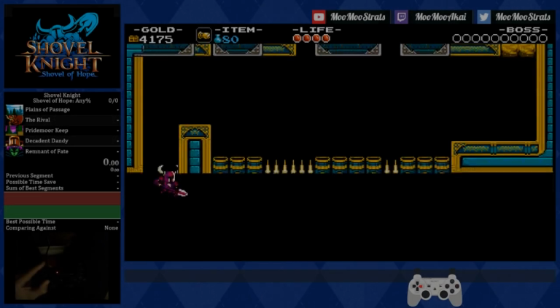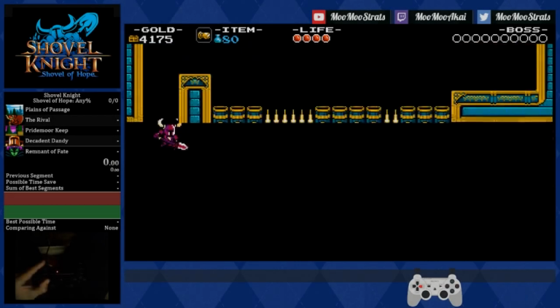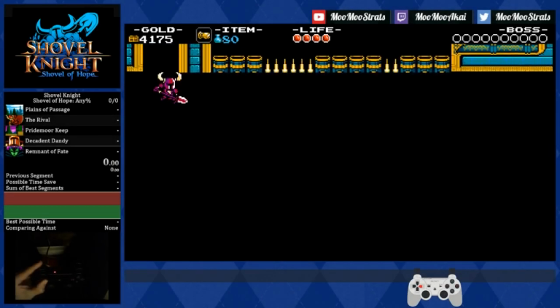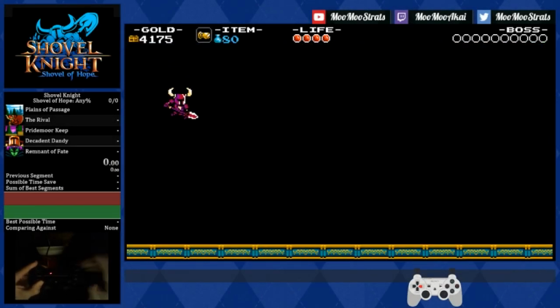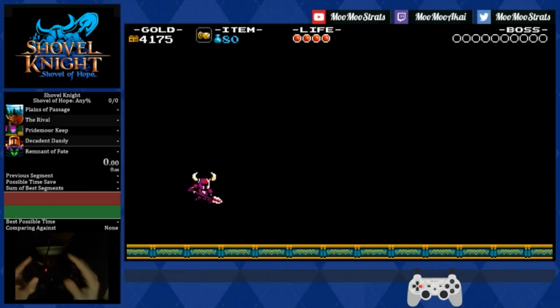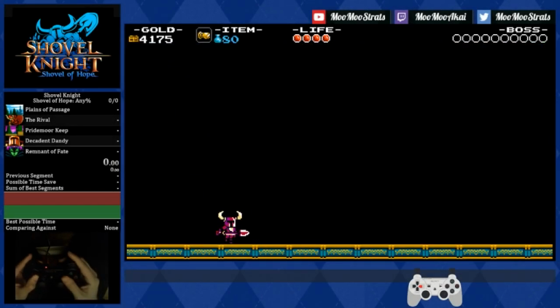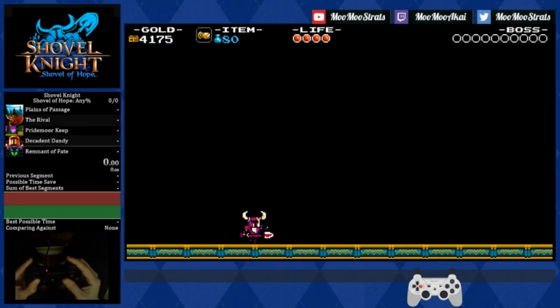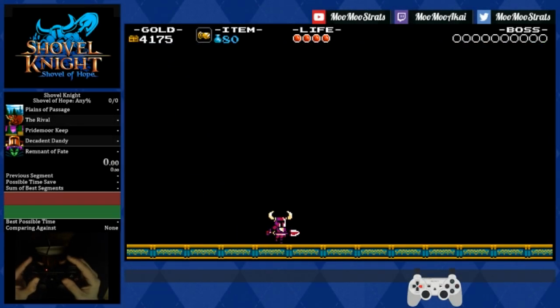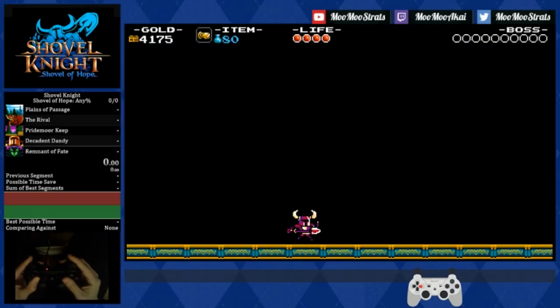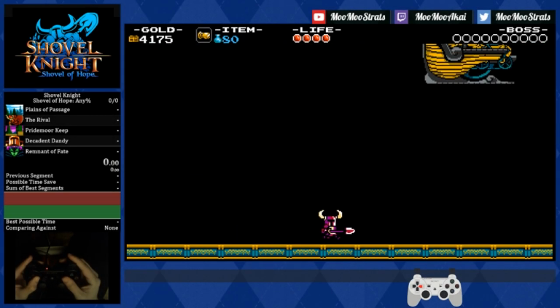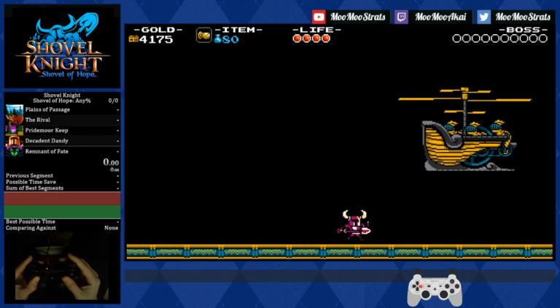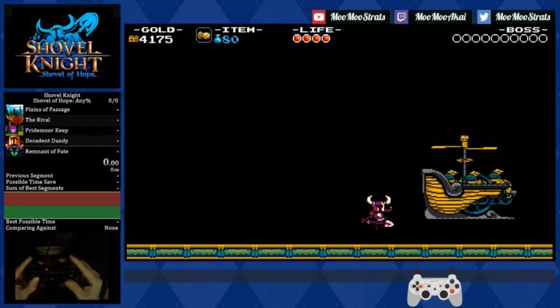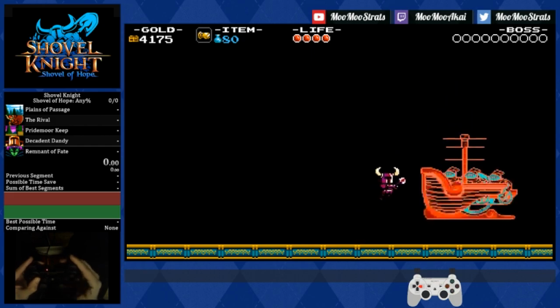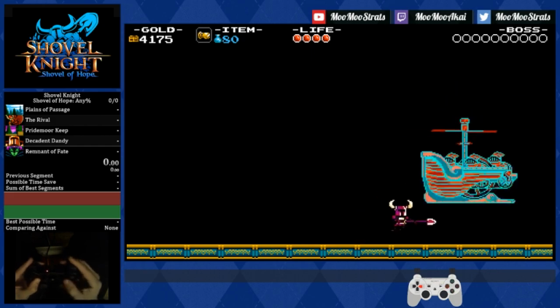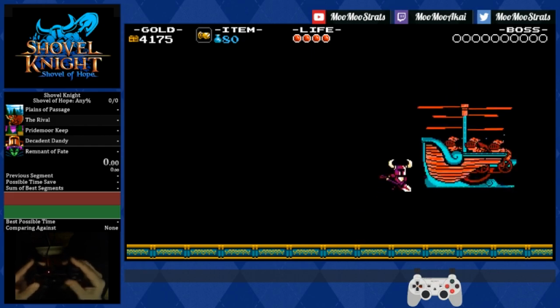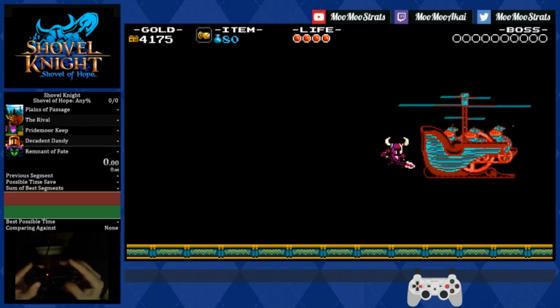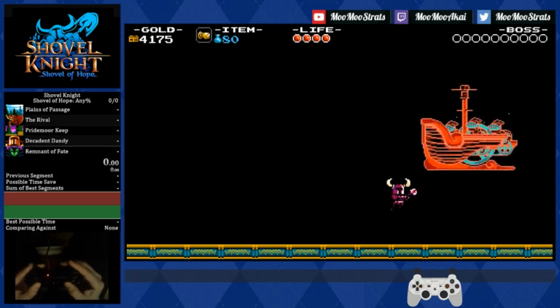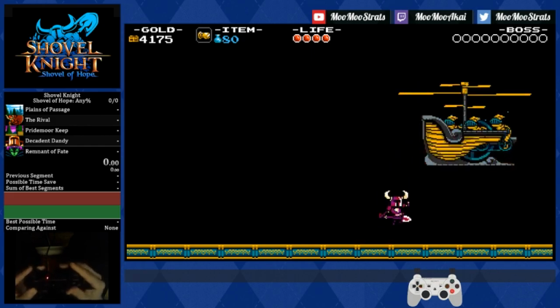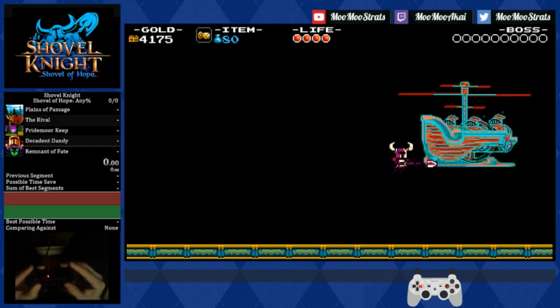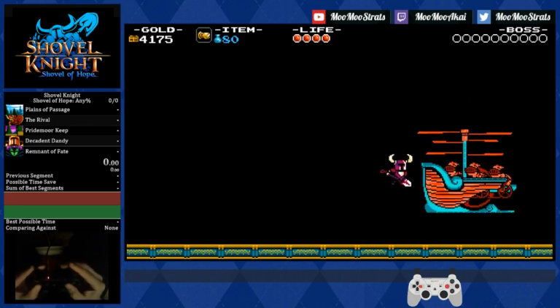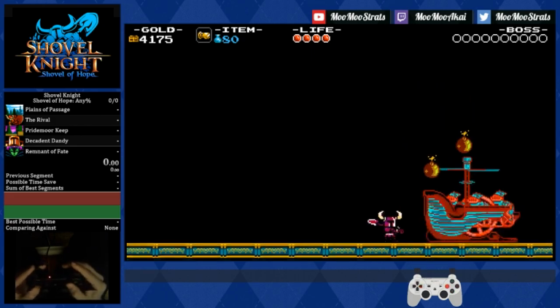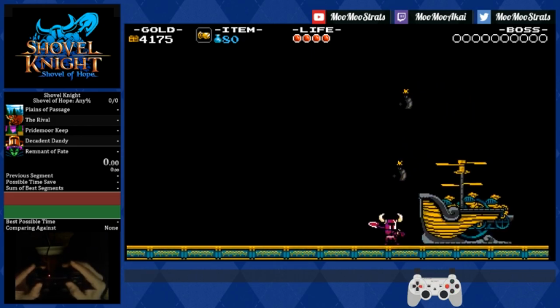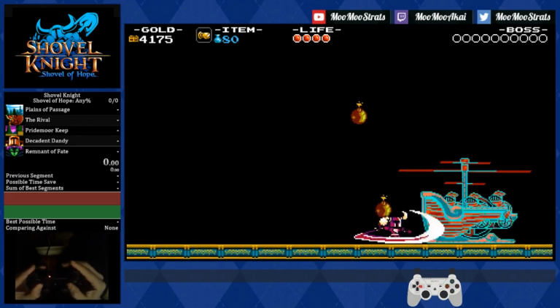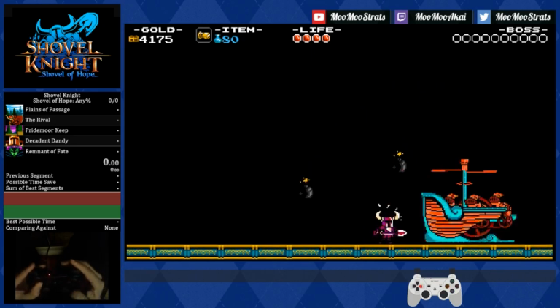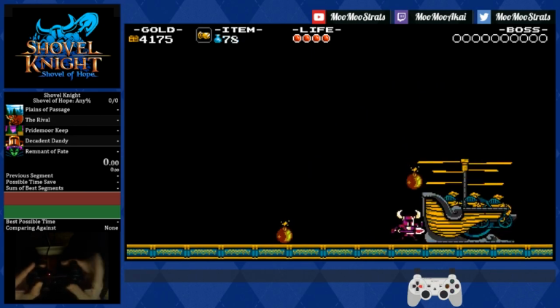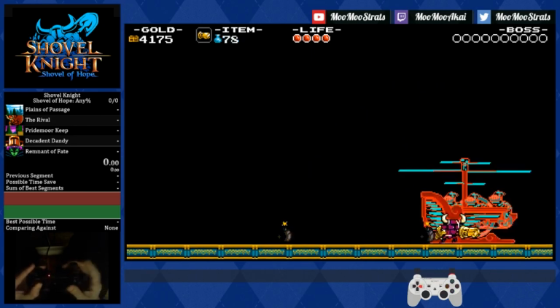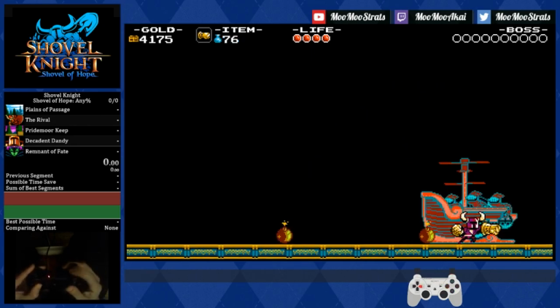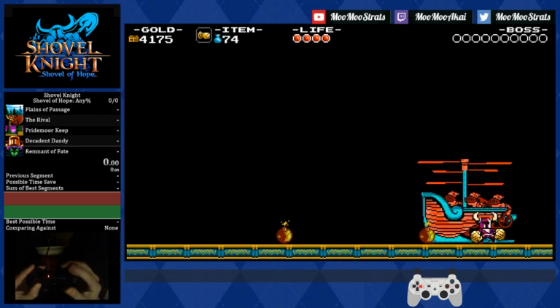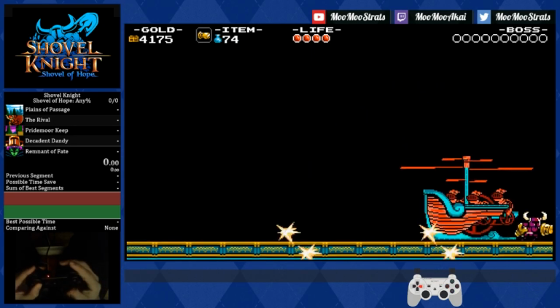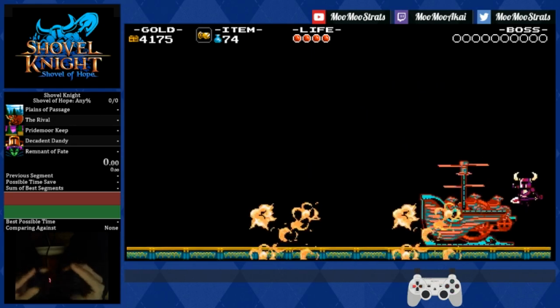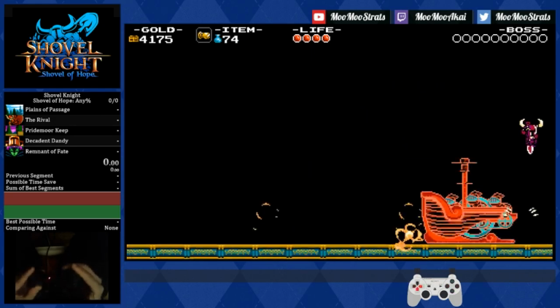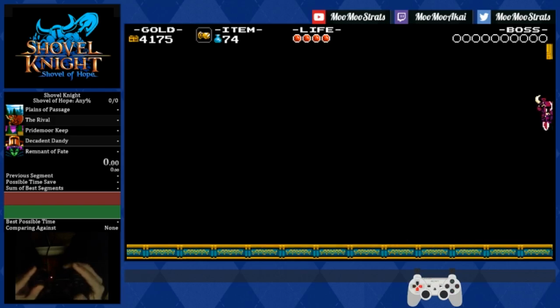Here's your Dingy Dropper quick kill: one, two, three, four, five, six into charge slash, one, two, three, jump, pogo.